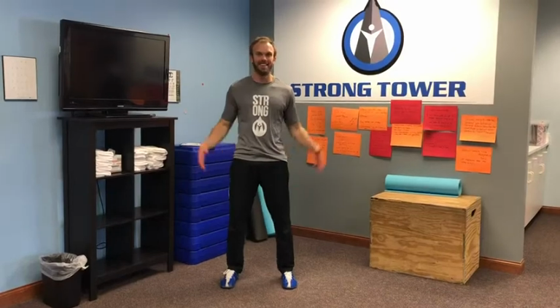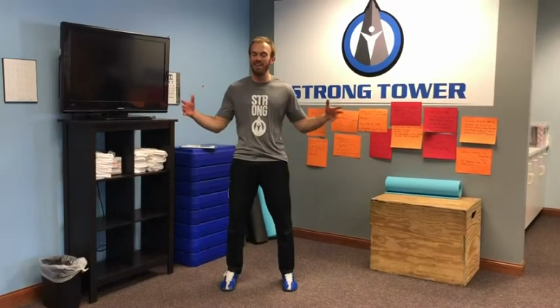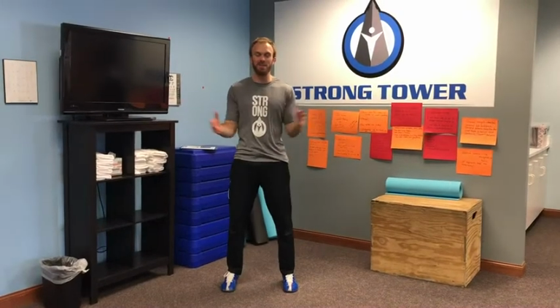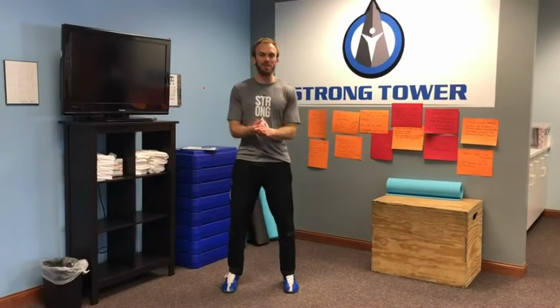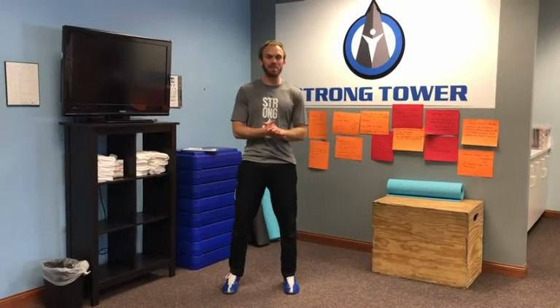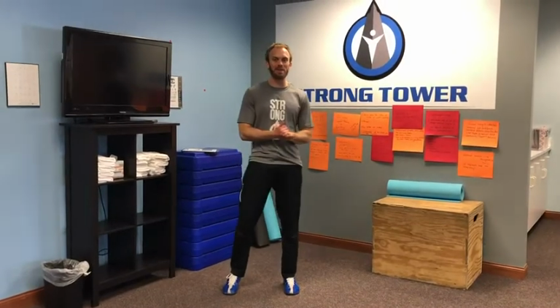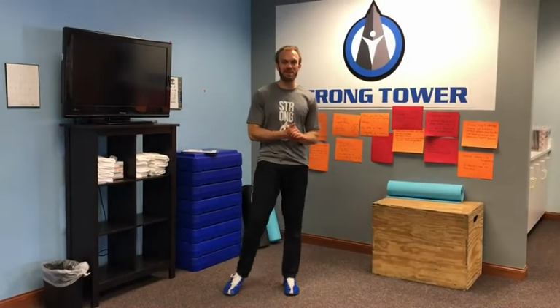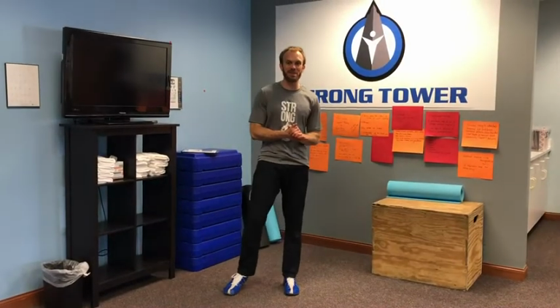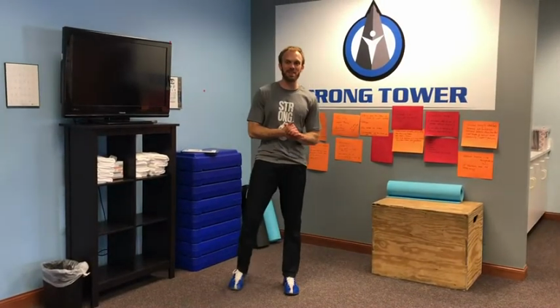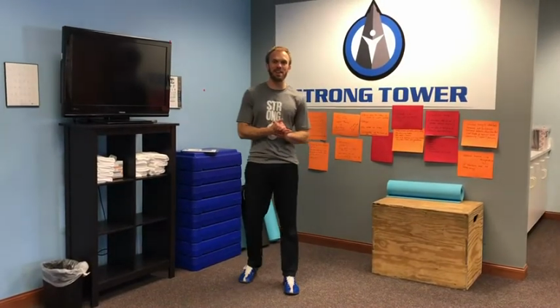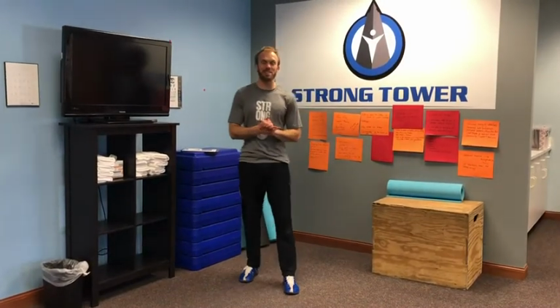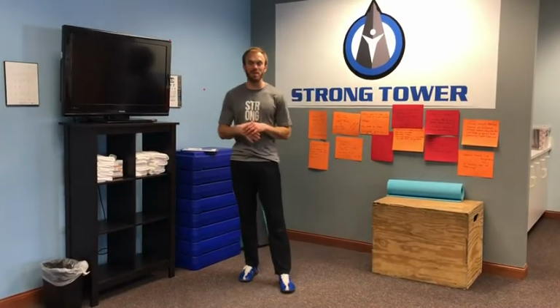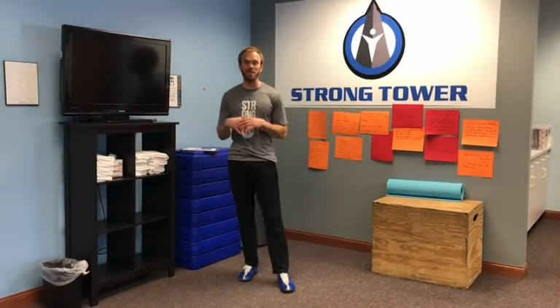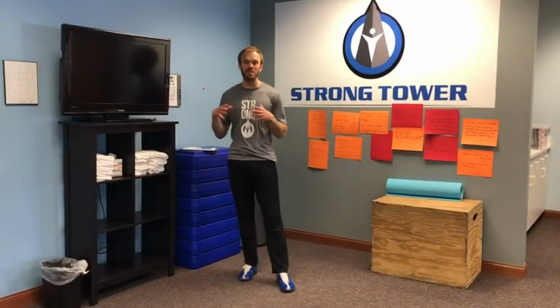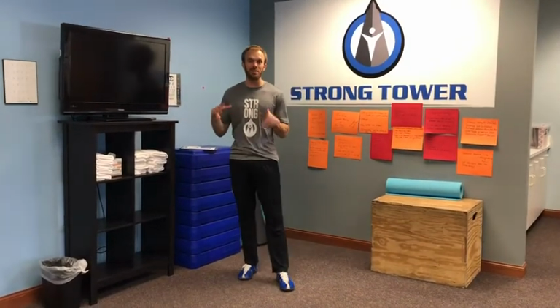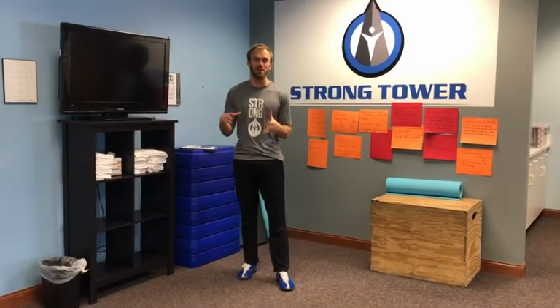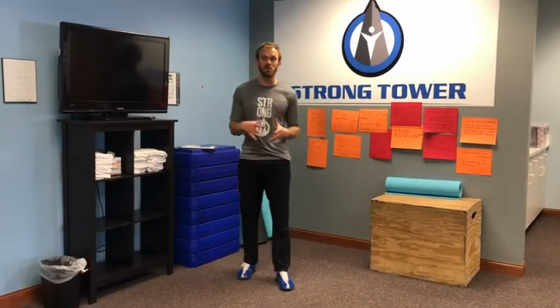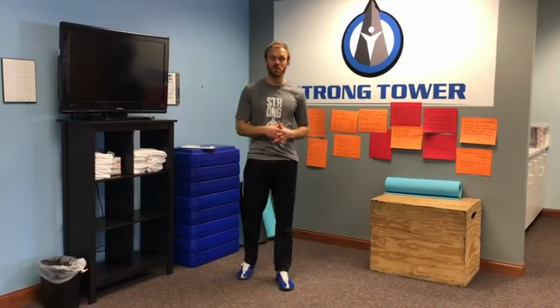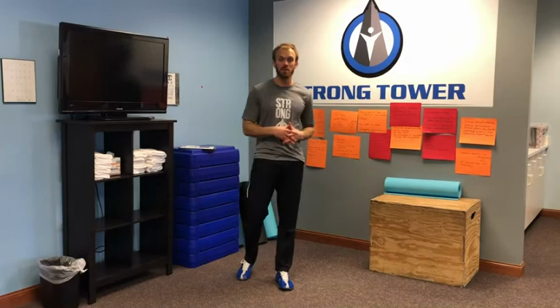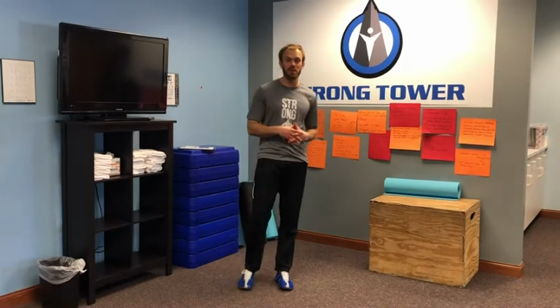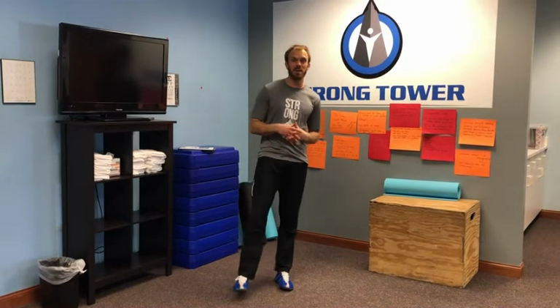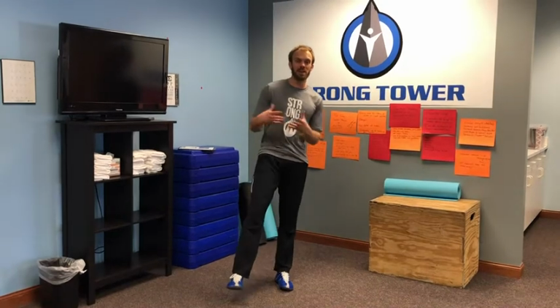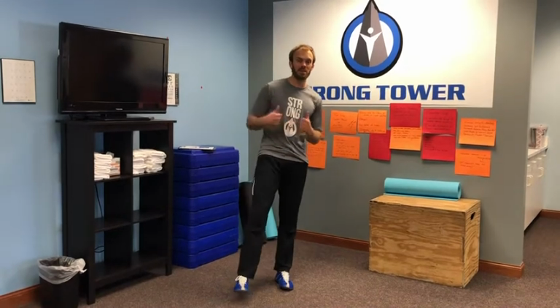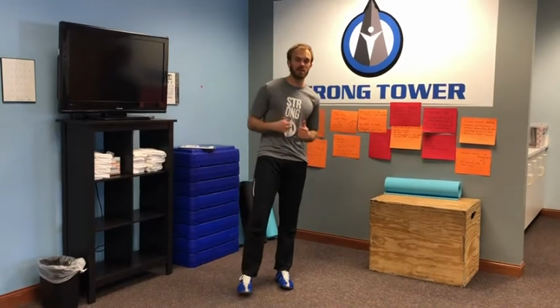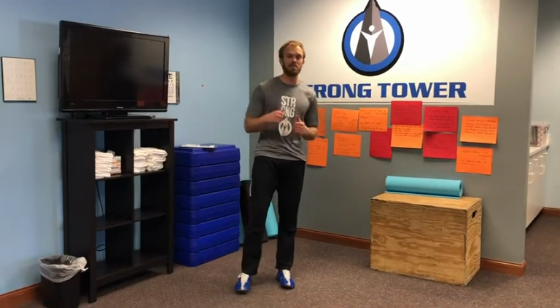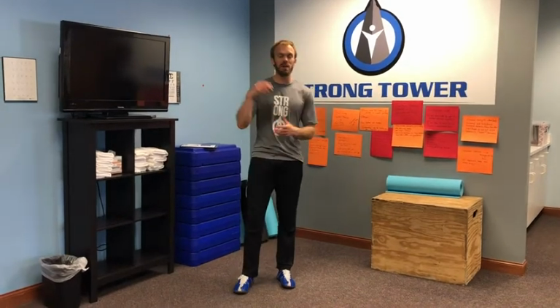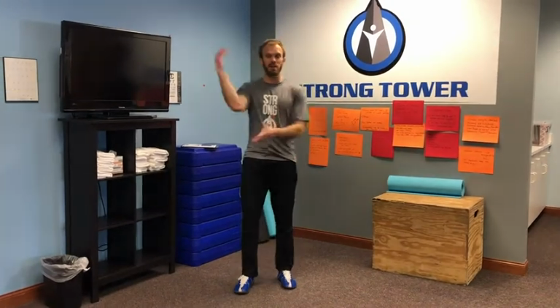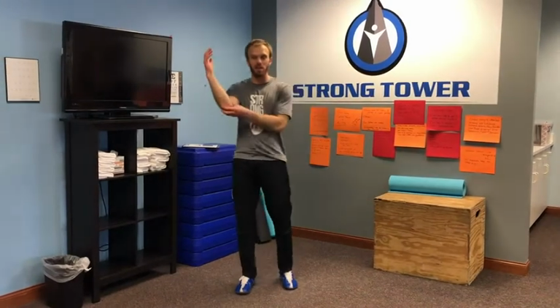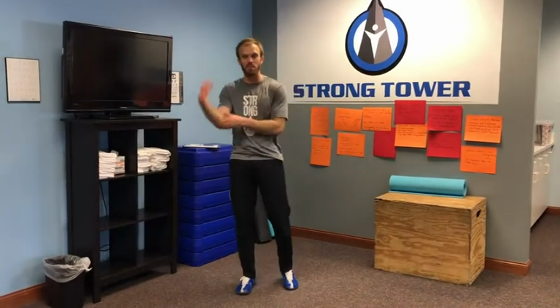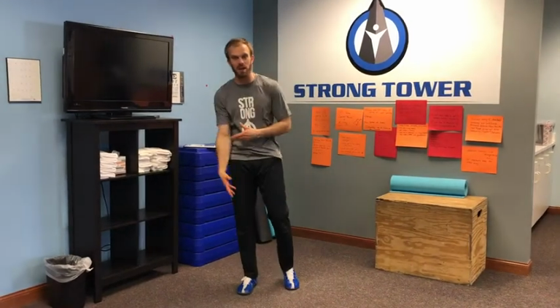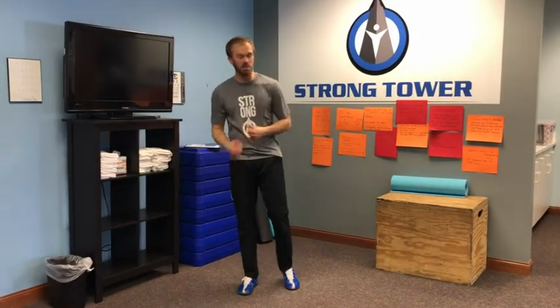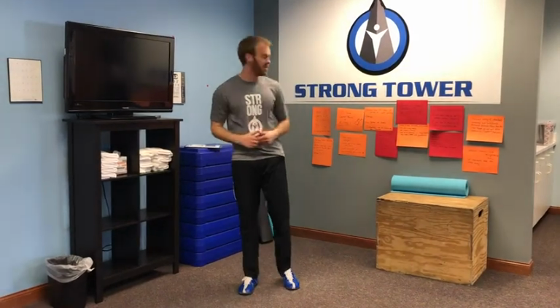Hey everybody, Brian back with you at Strong Tower. Today we're going to do a little joint mobility and see what impact your elbow might have on your knees.